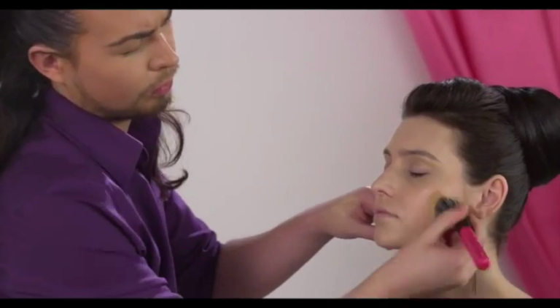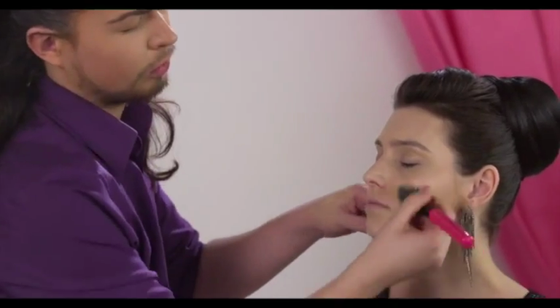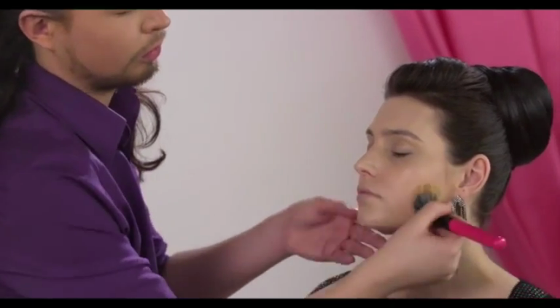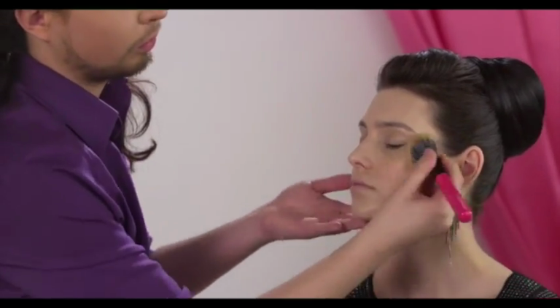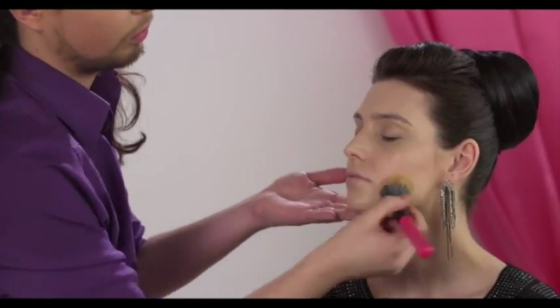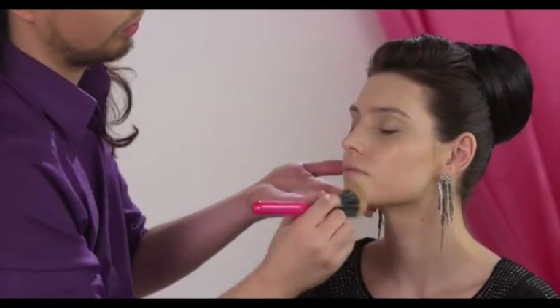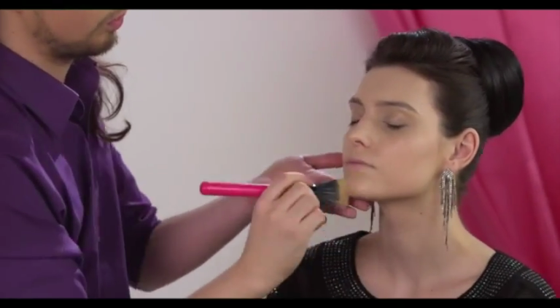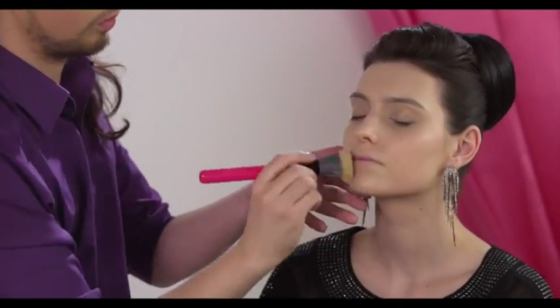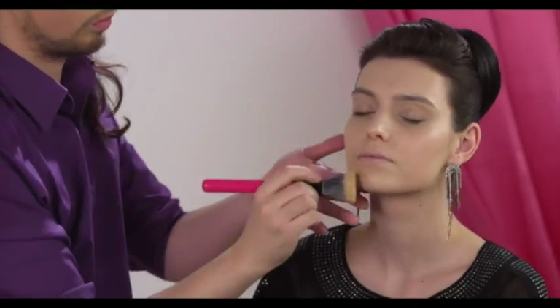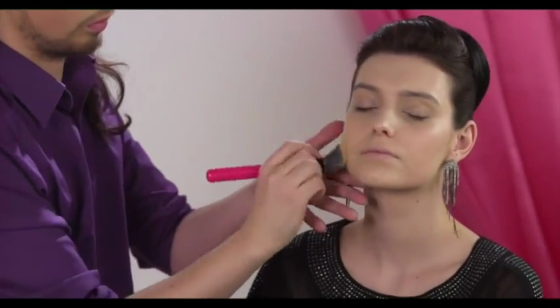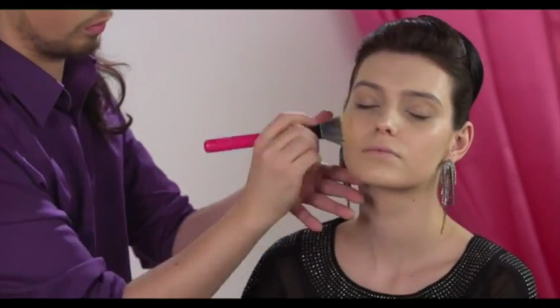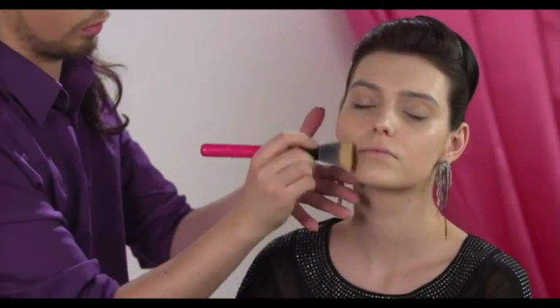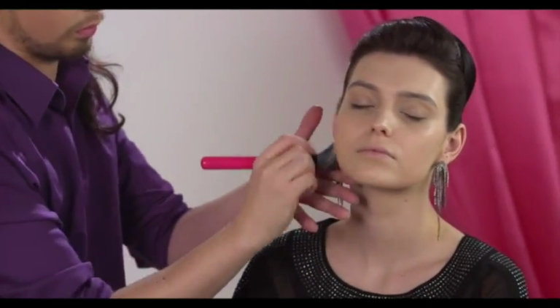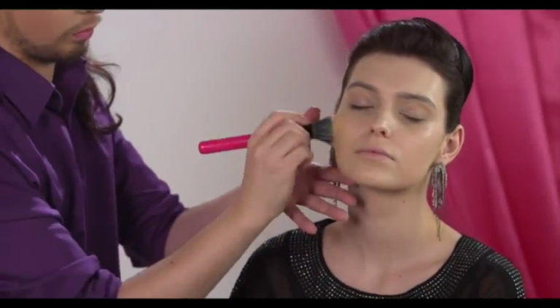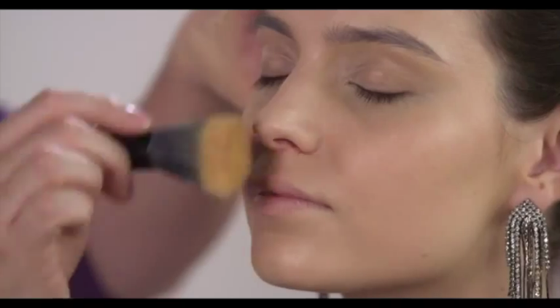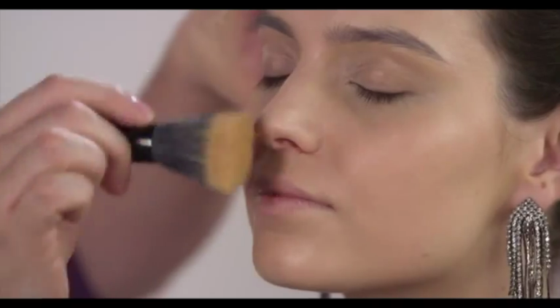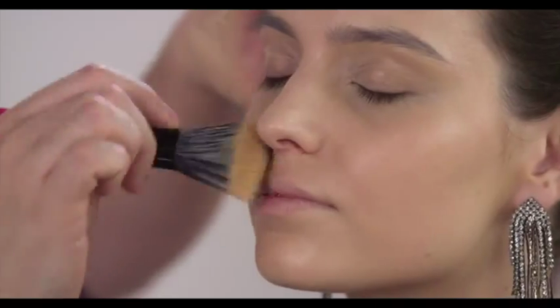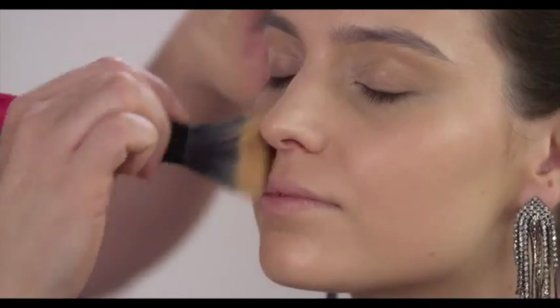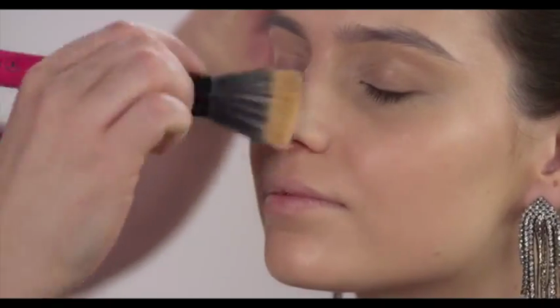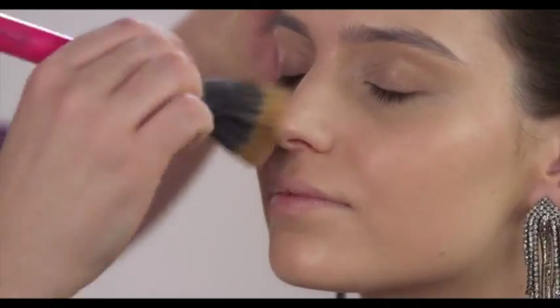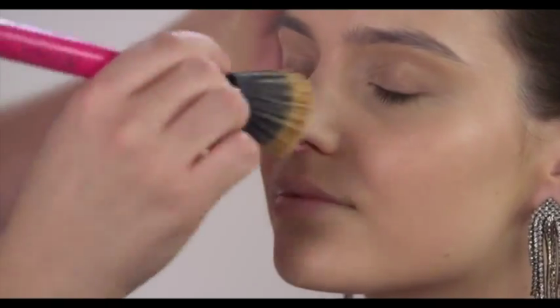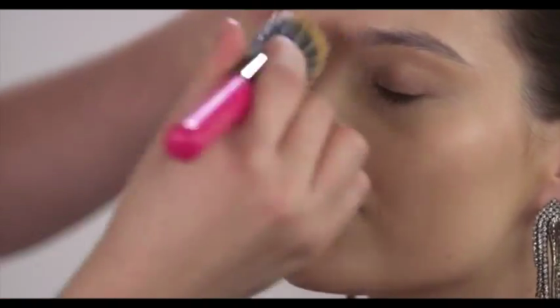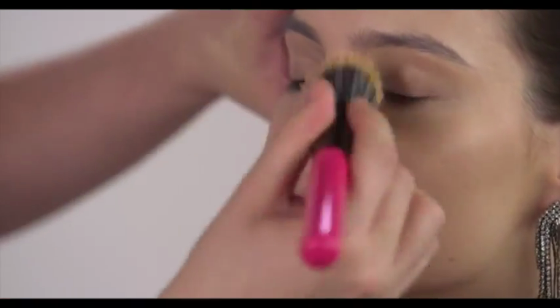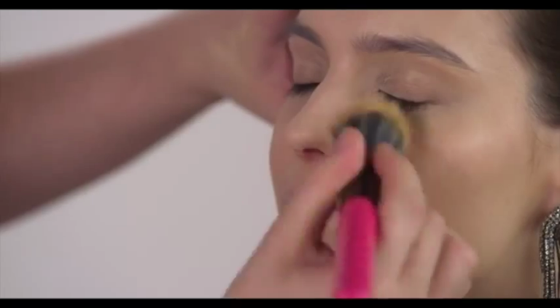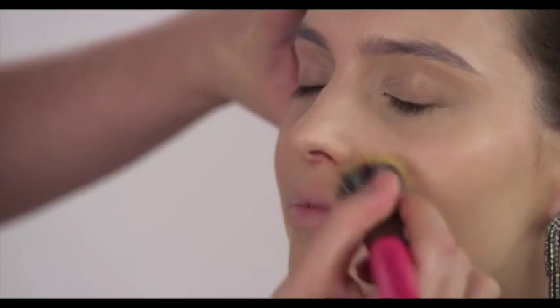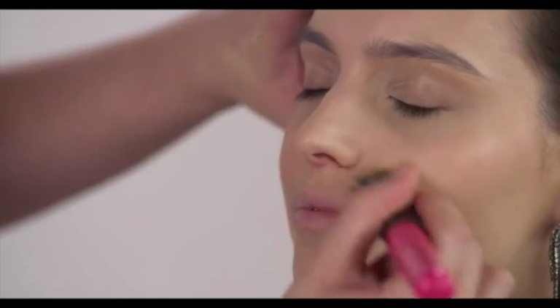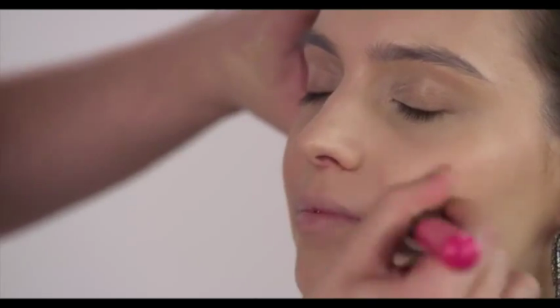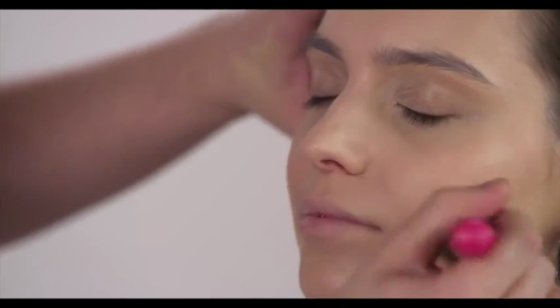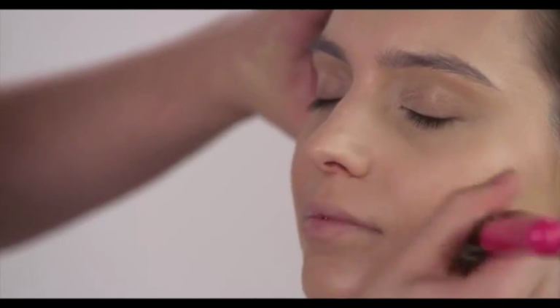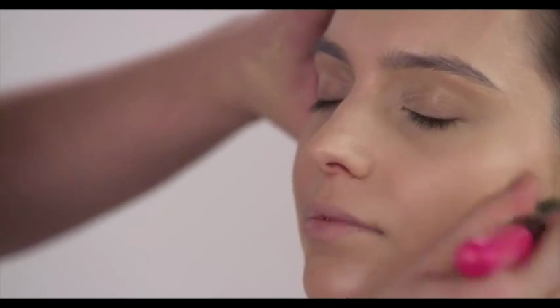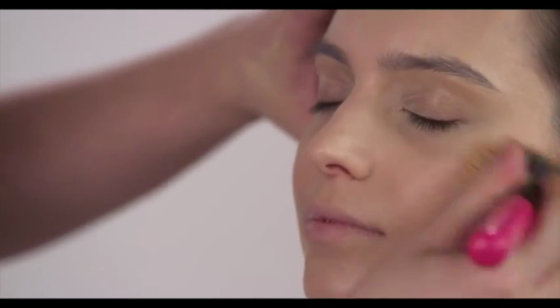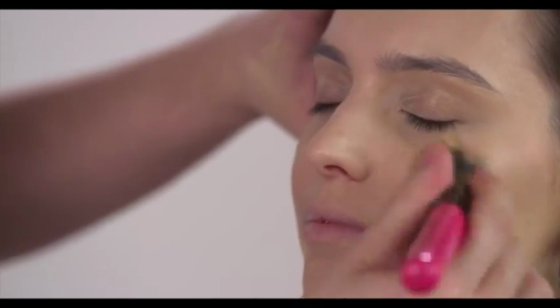Gradually apply the makeup onto your face, blending it in so that it seems natural and perfect.